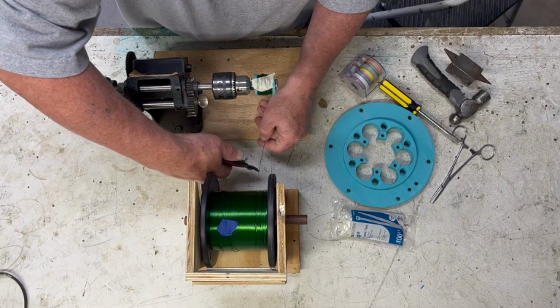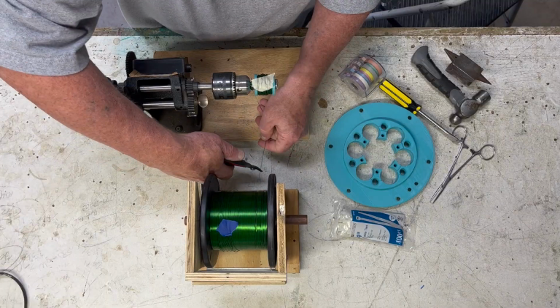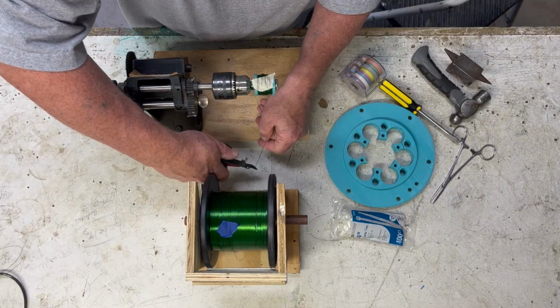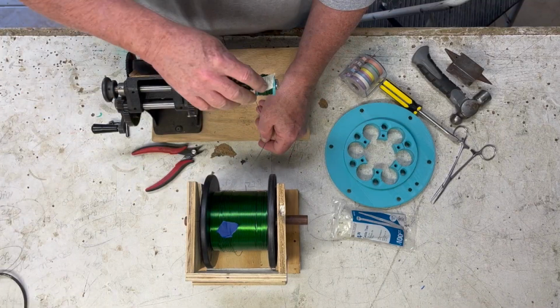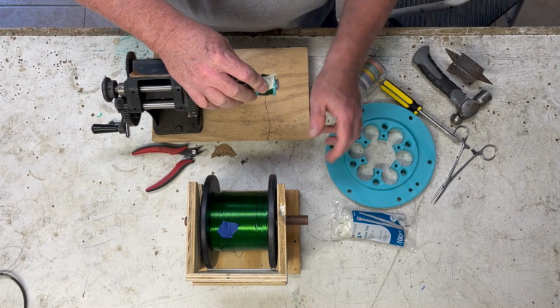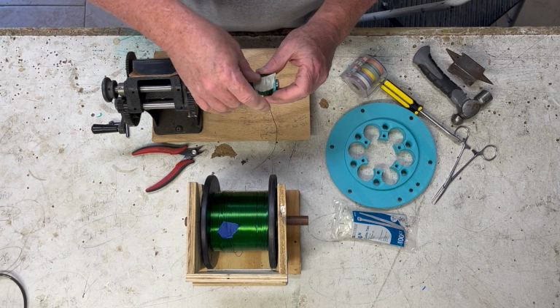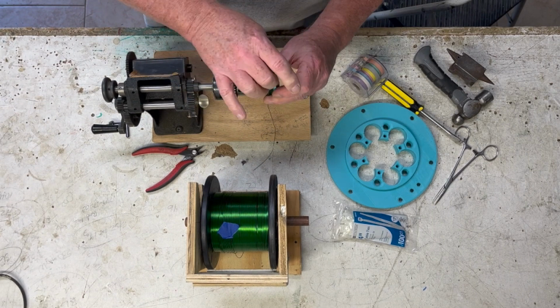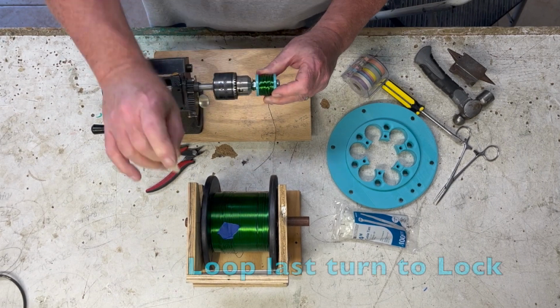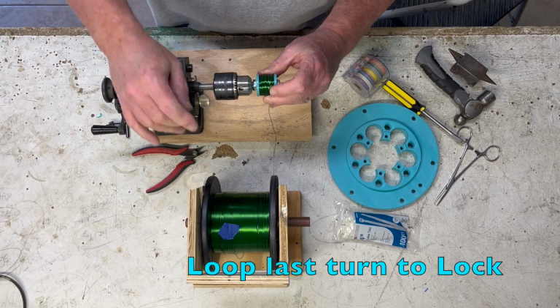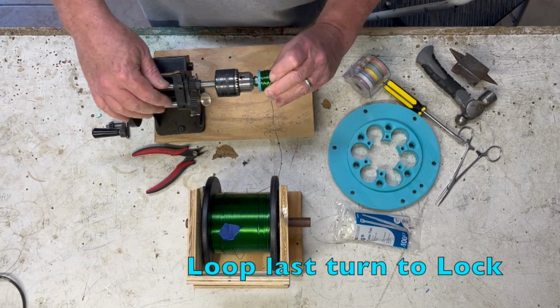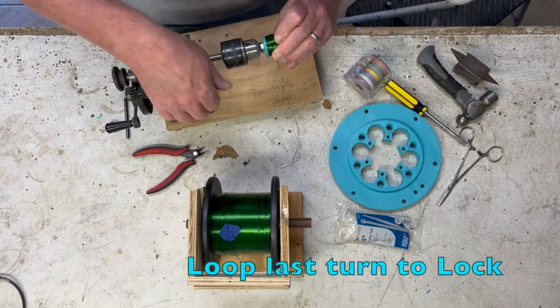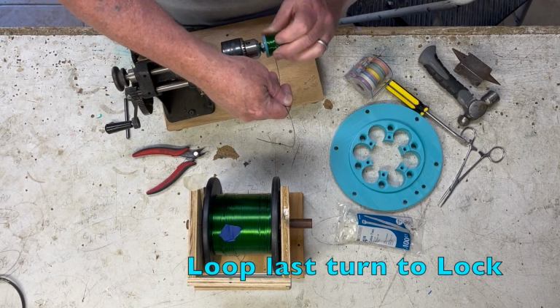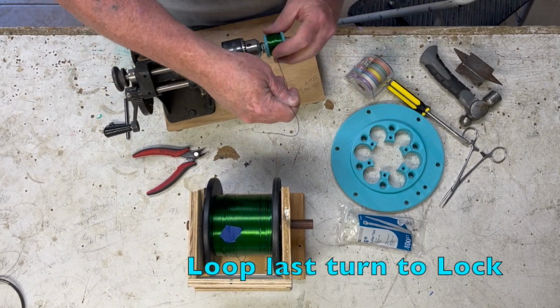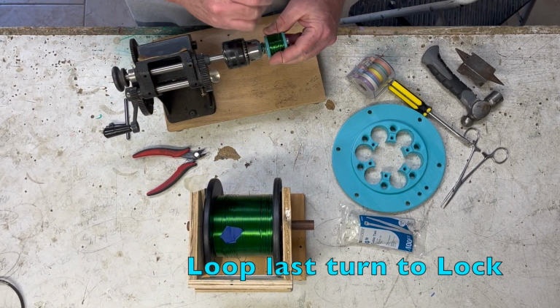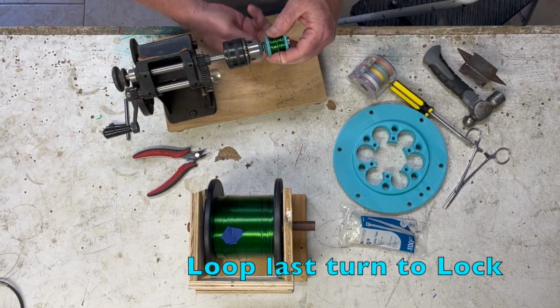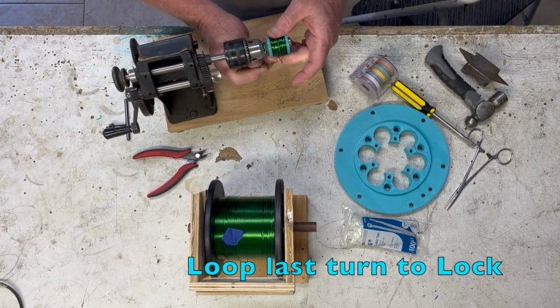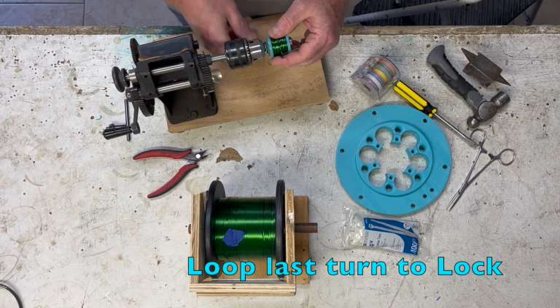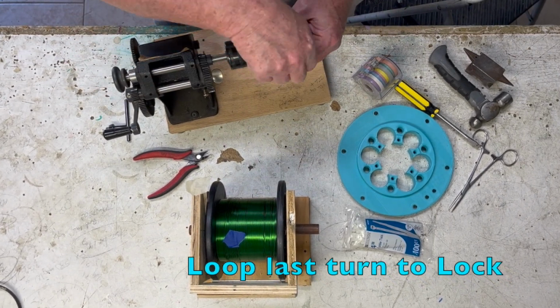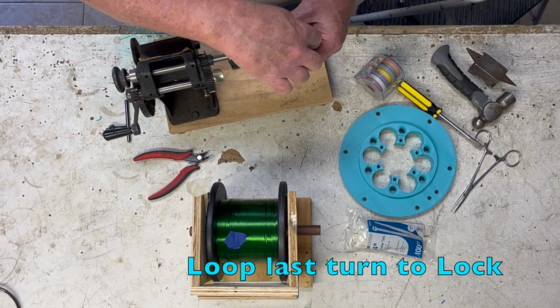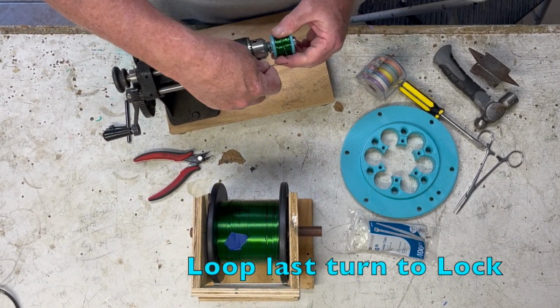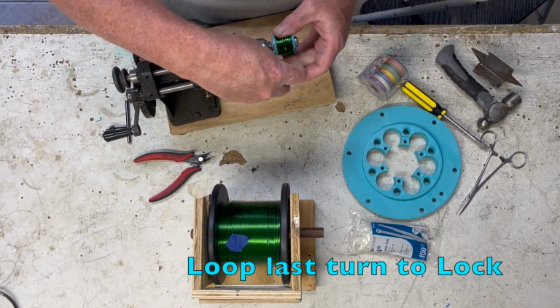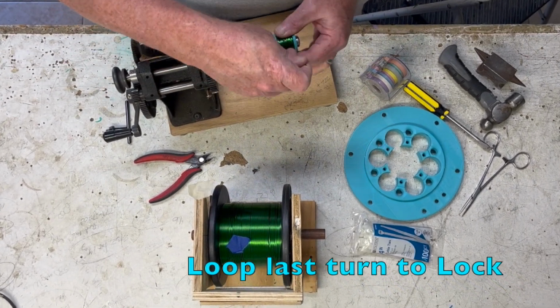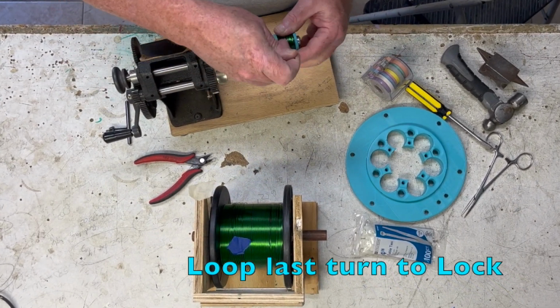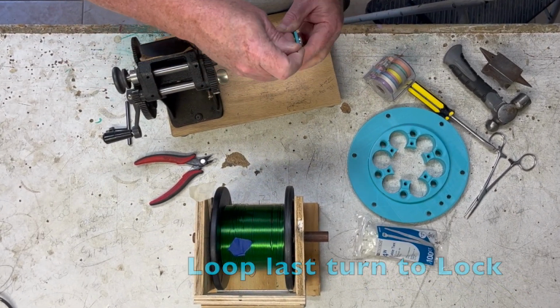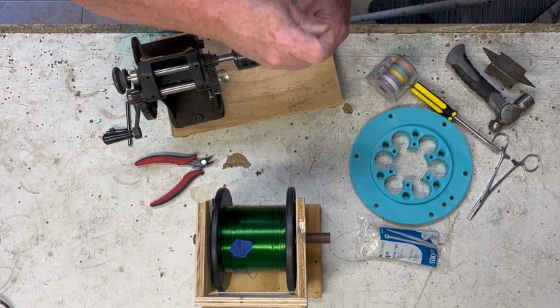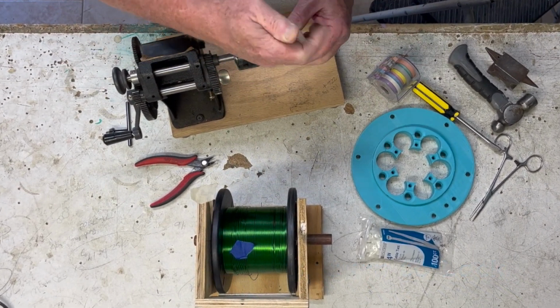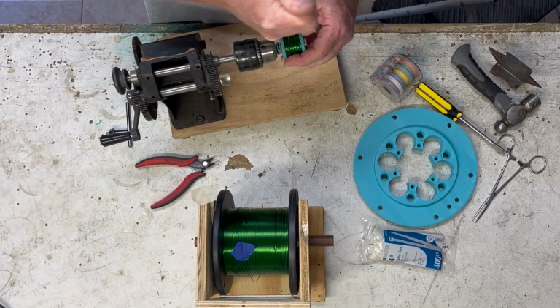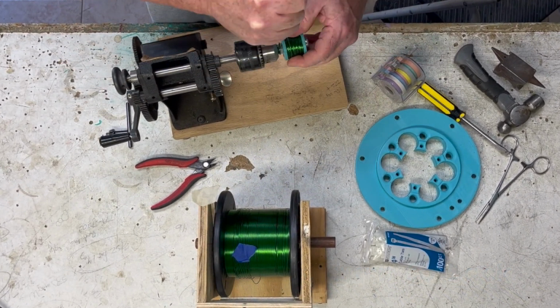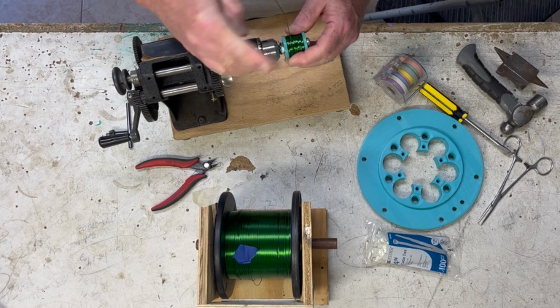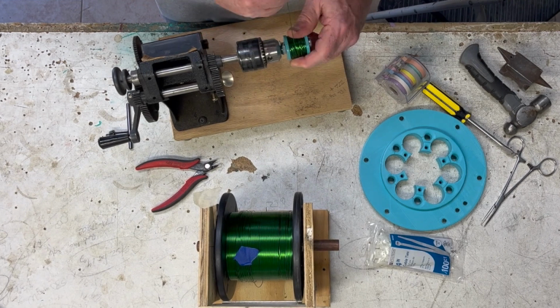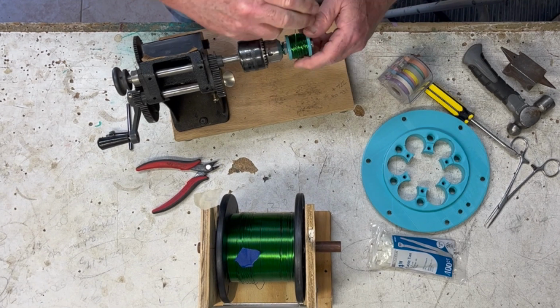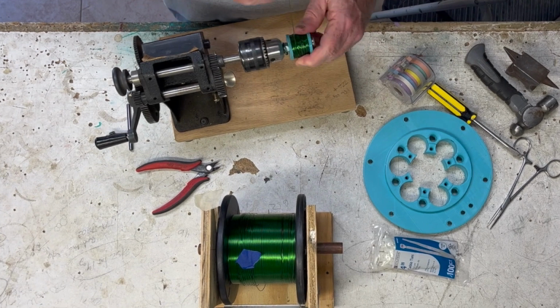To lock the coil, you want to loop the last turn, pass underneath it, and tighten it up.